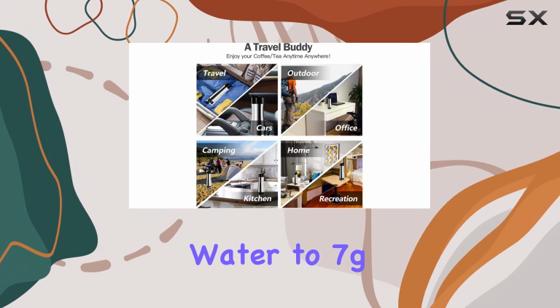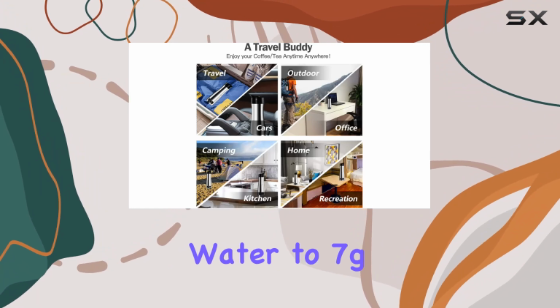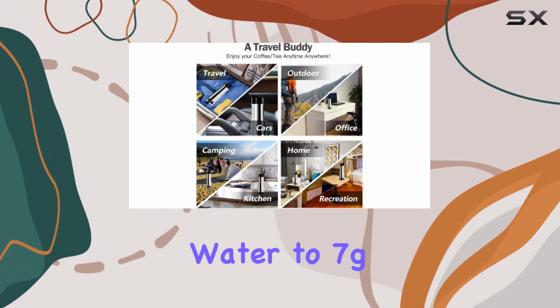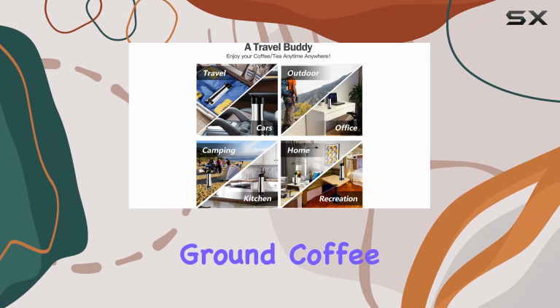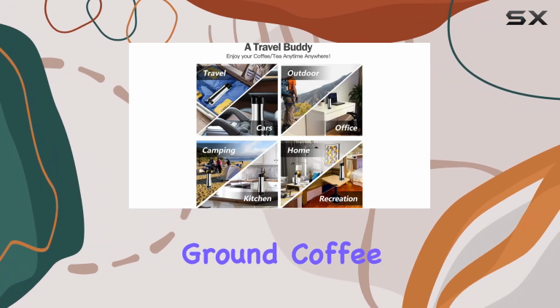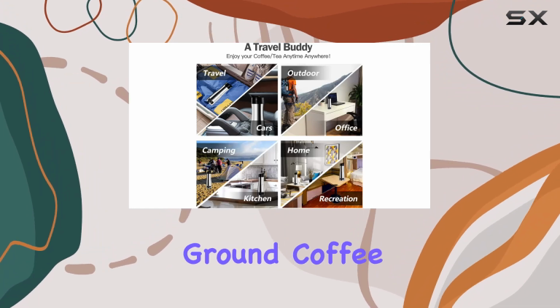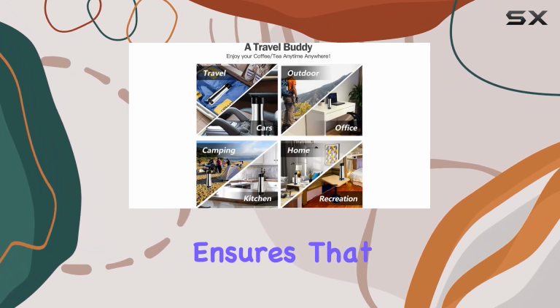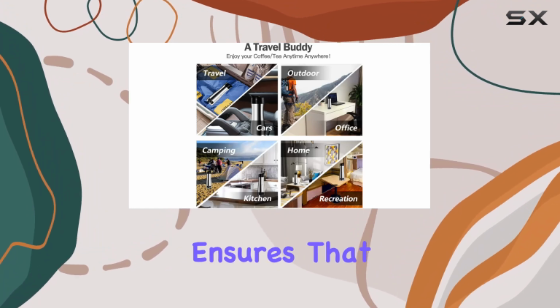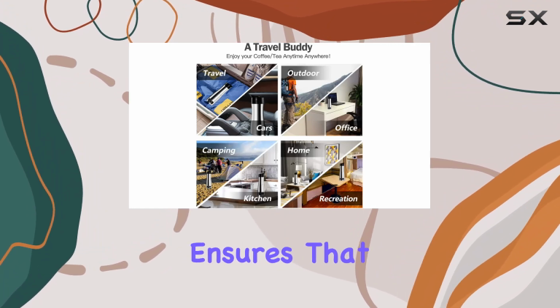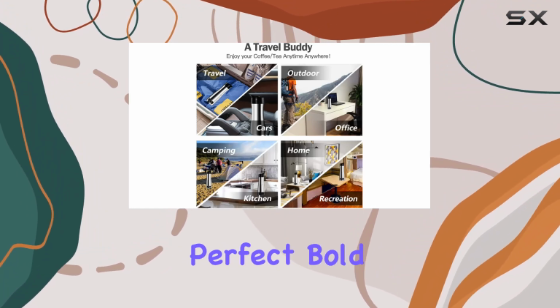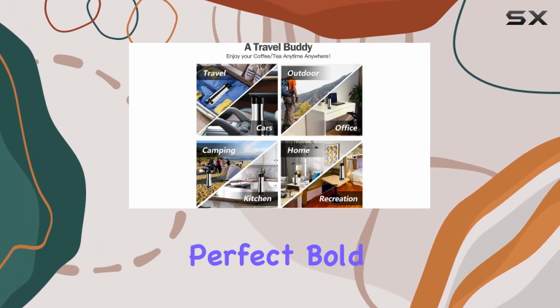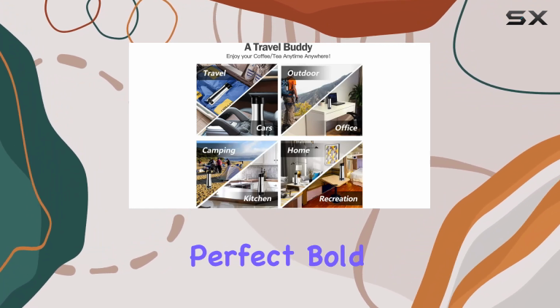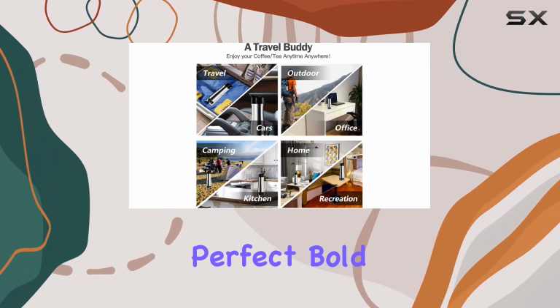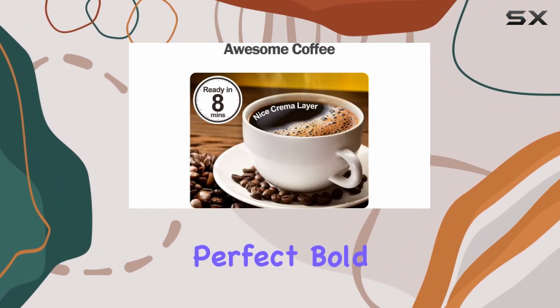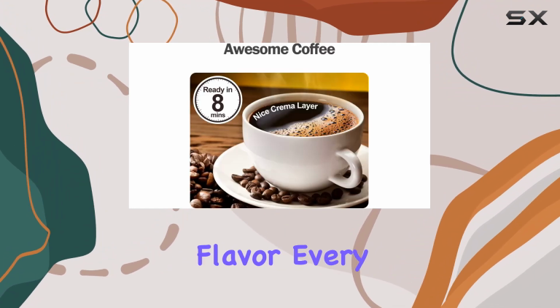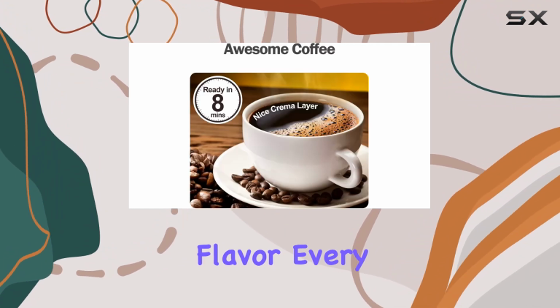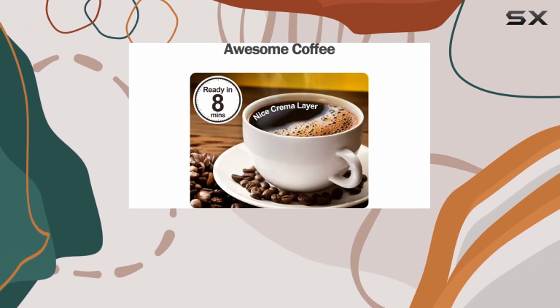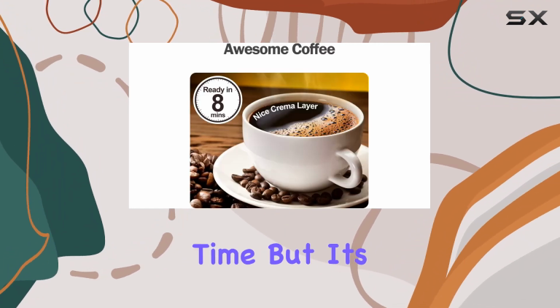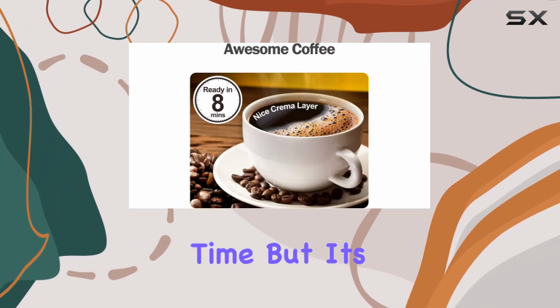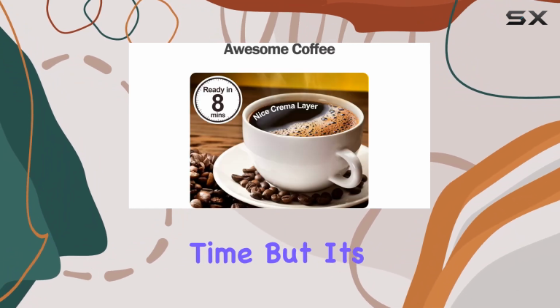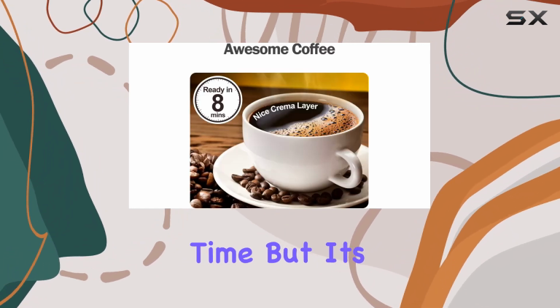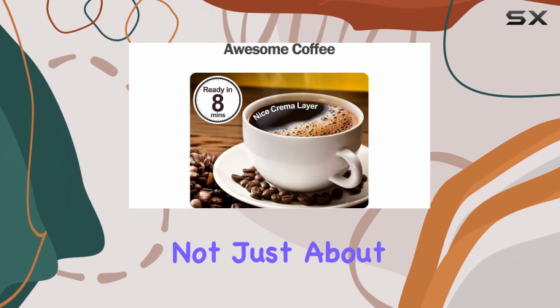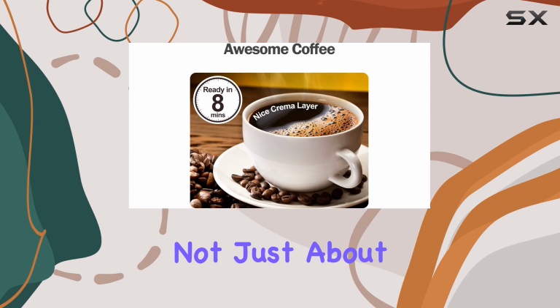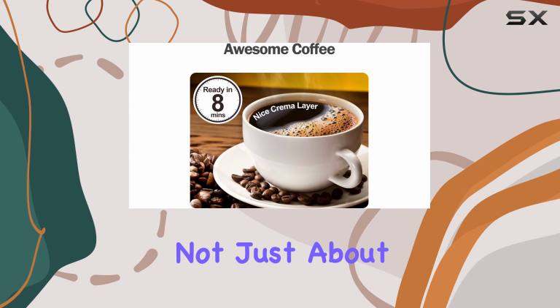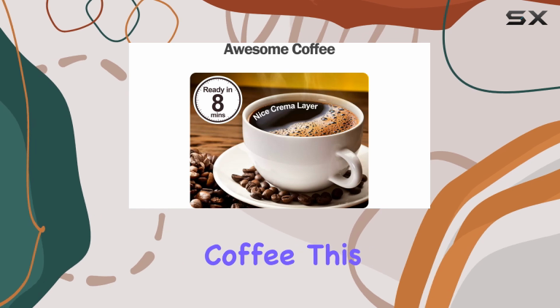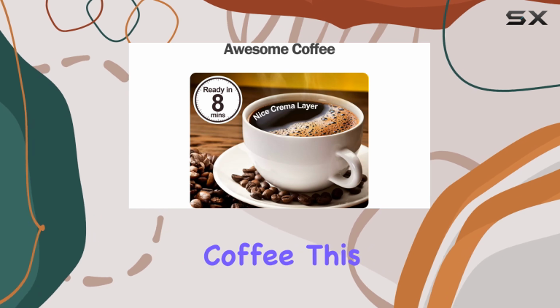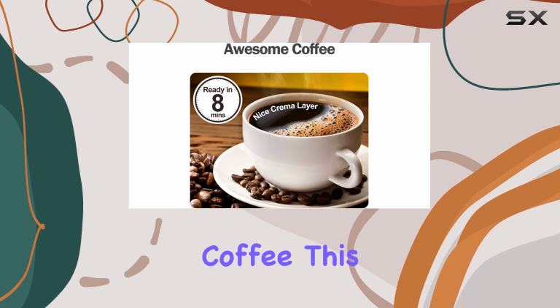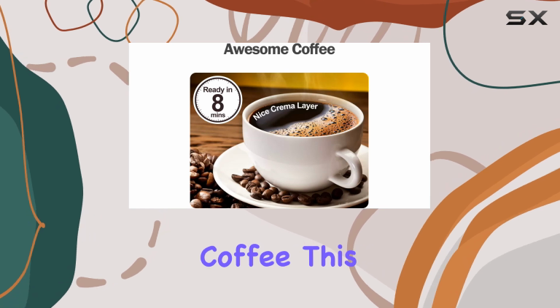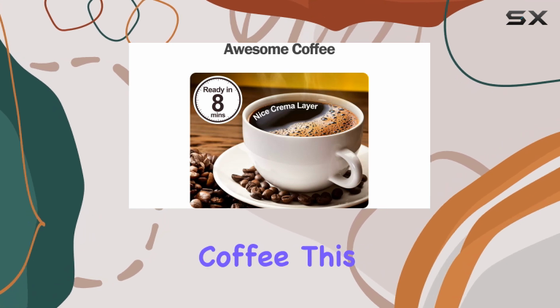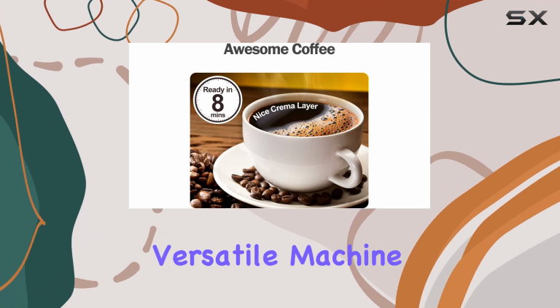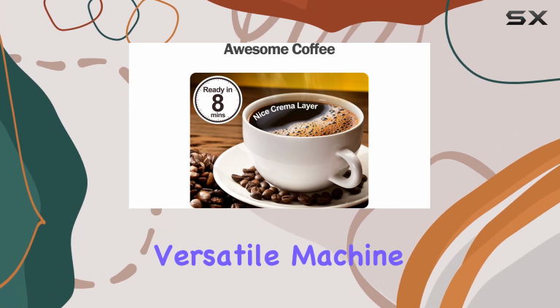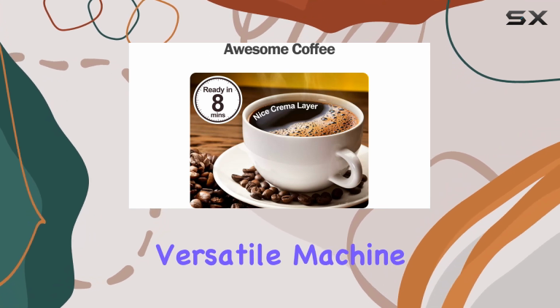With enough capacity for up to 3 cups, and for espresso aficionados, a recommended ratio of 80 milliliters of water to 7 grams of ground coffee ensures that perfect bold flavor every time.